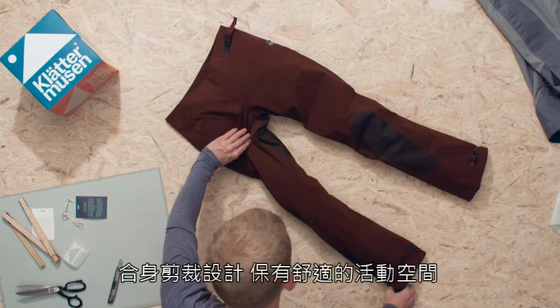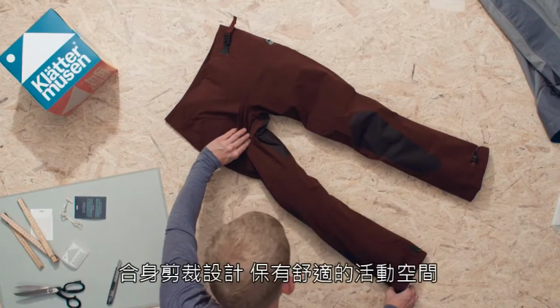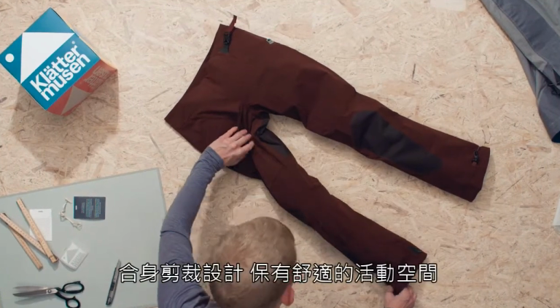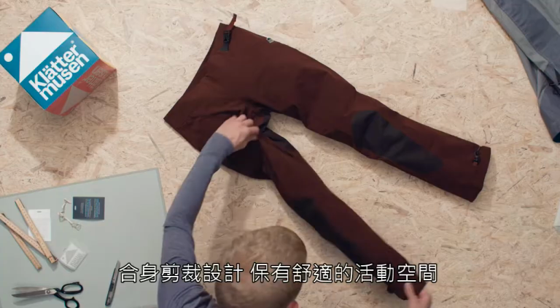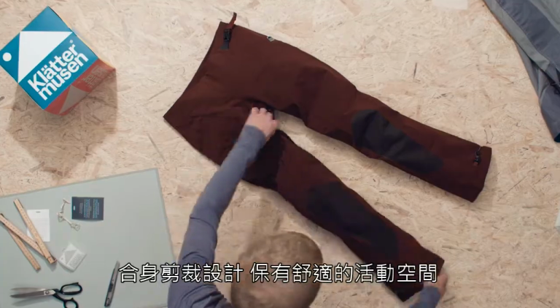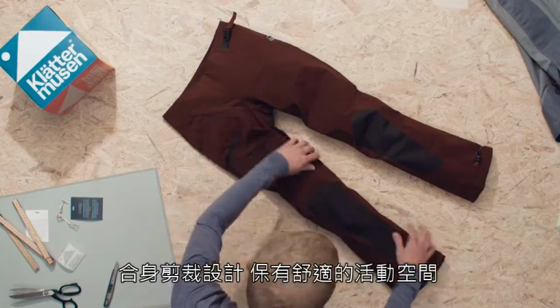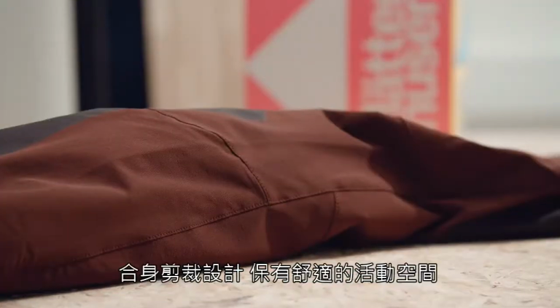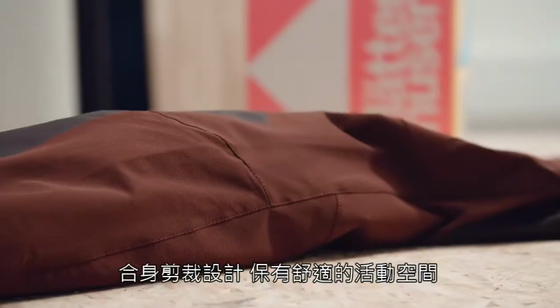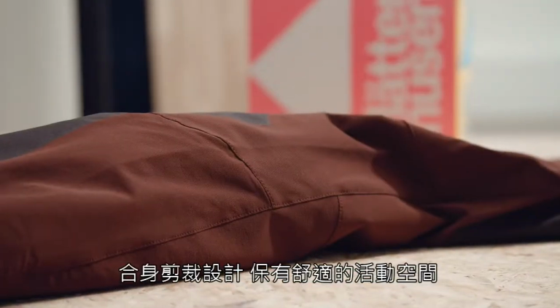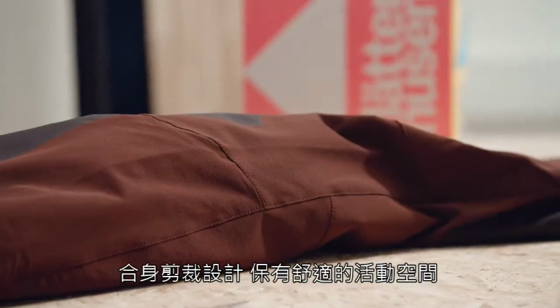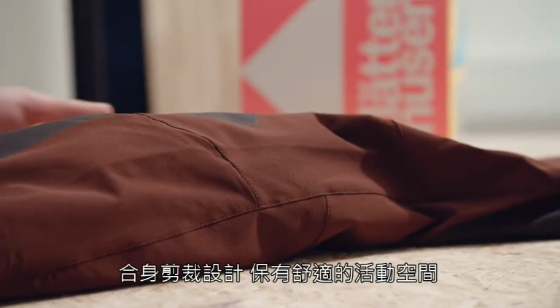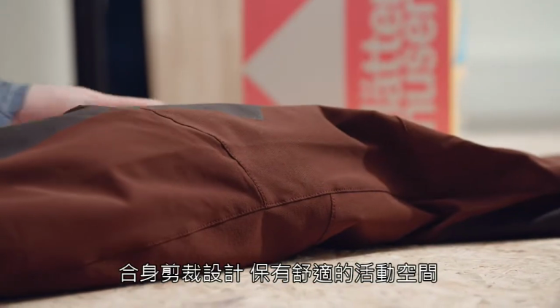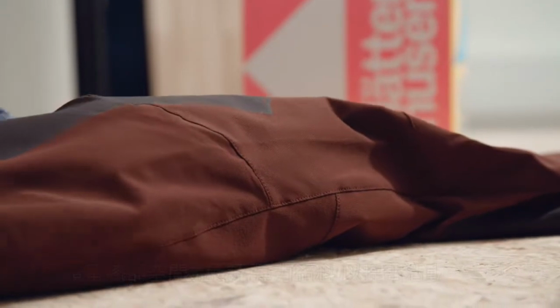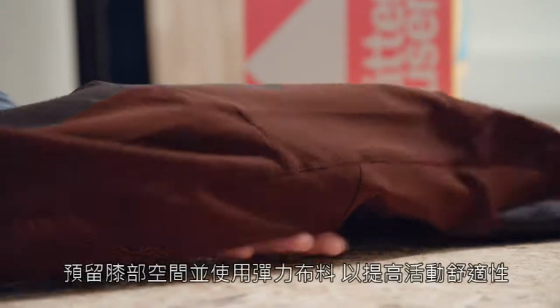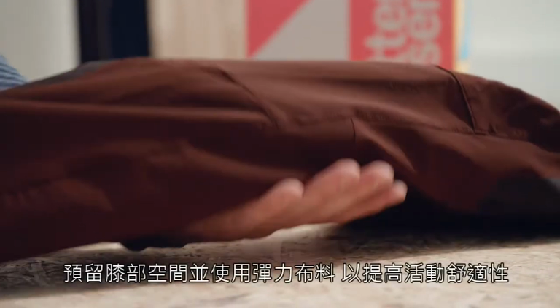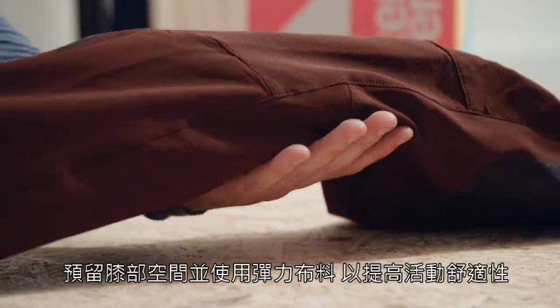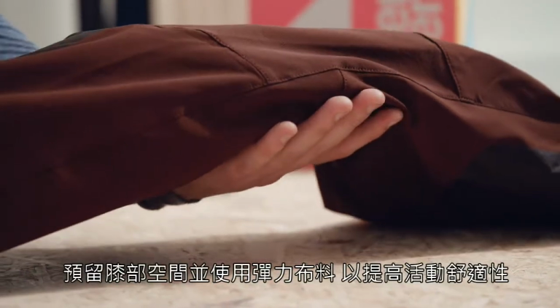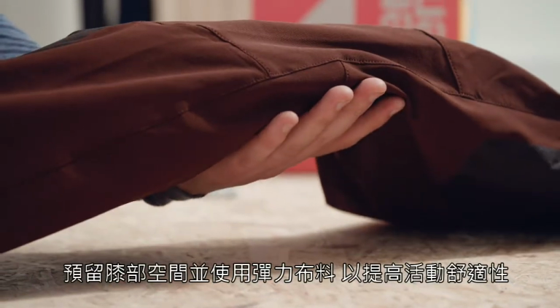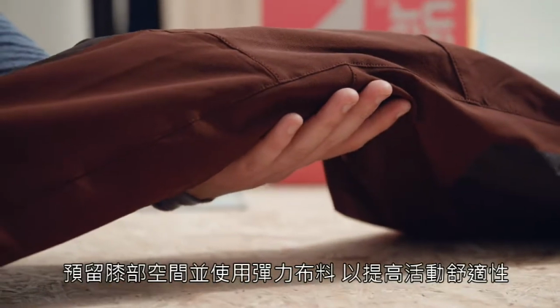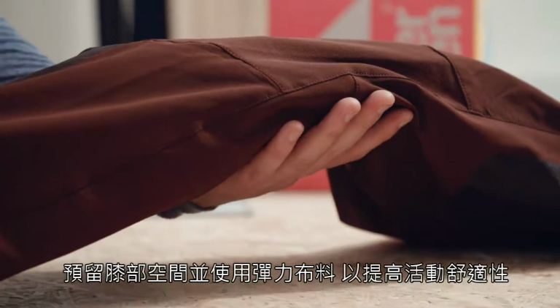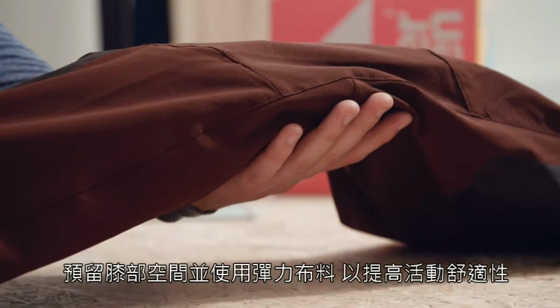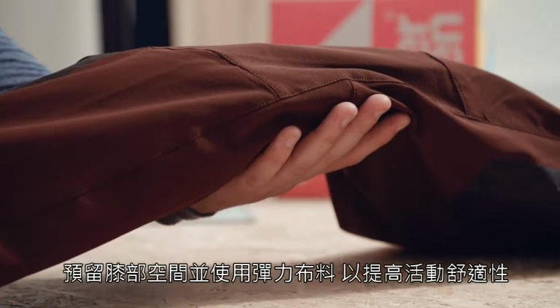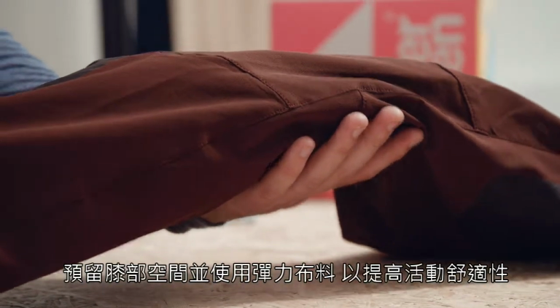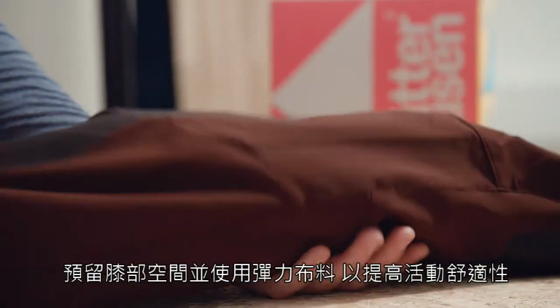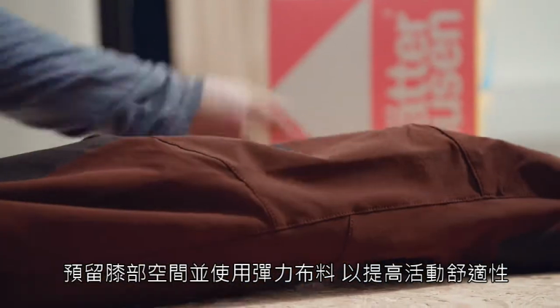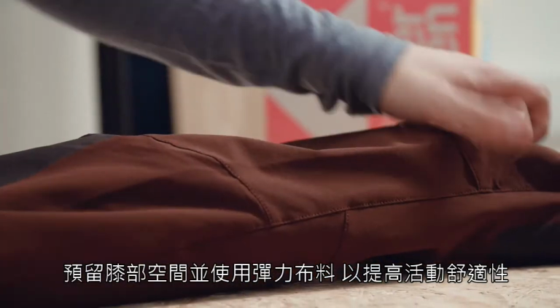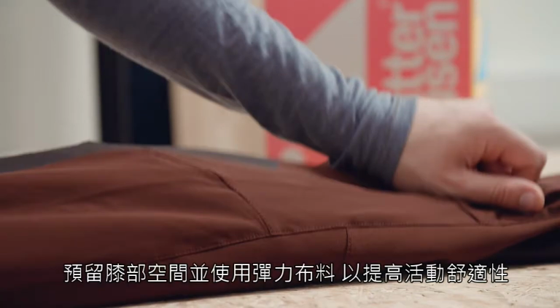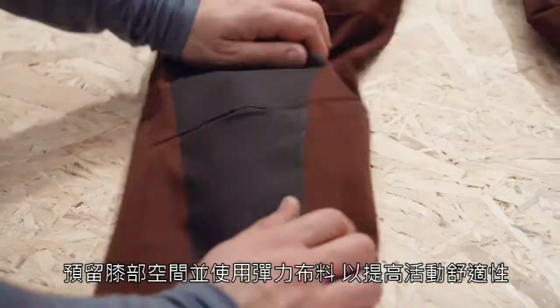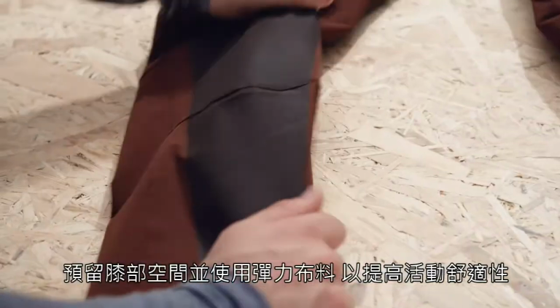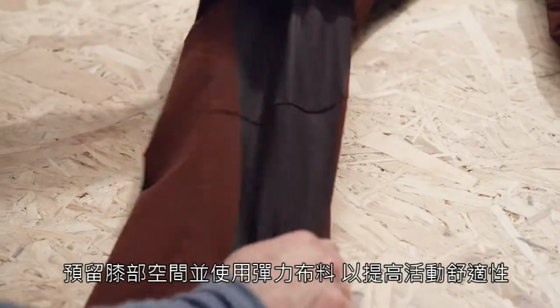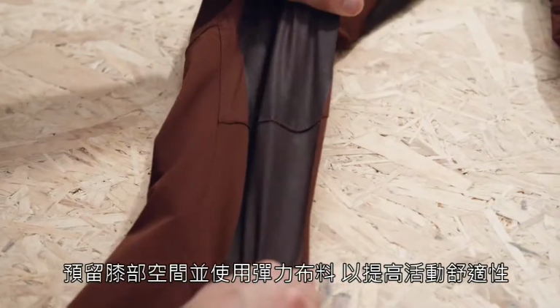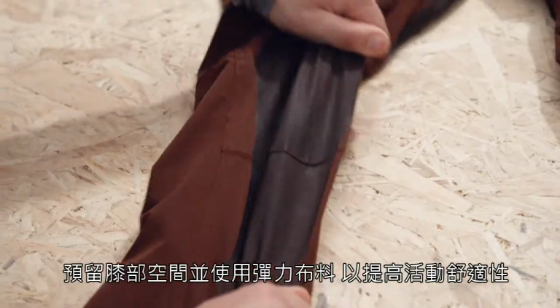The cut is shaped but still relaxed, with maximum freedom of movement through pre-bent knees and a stretchy material.